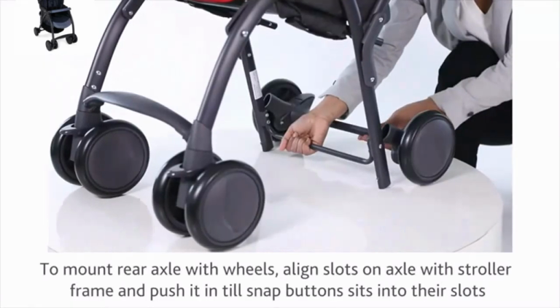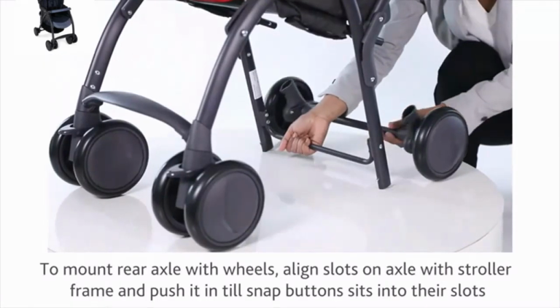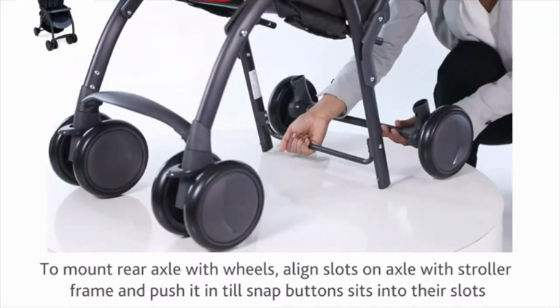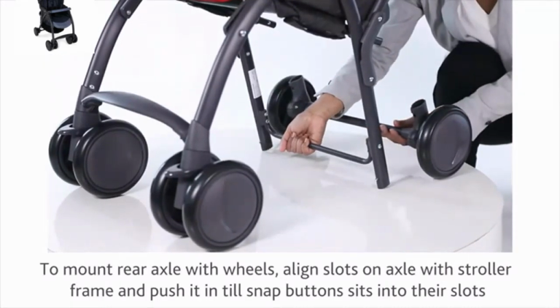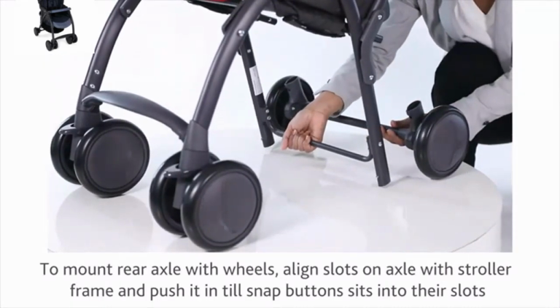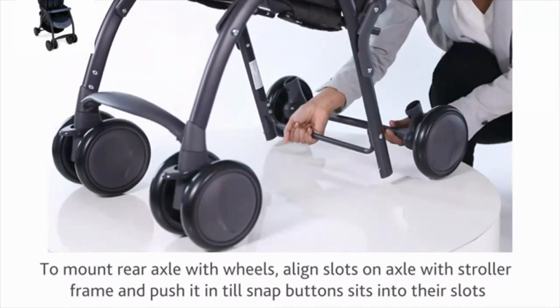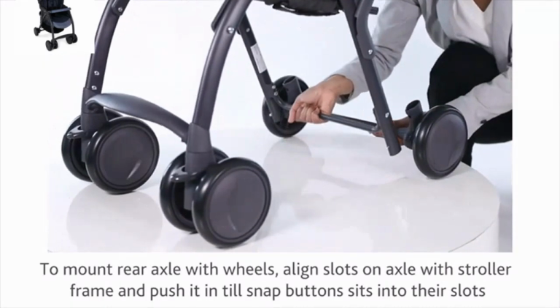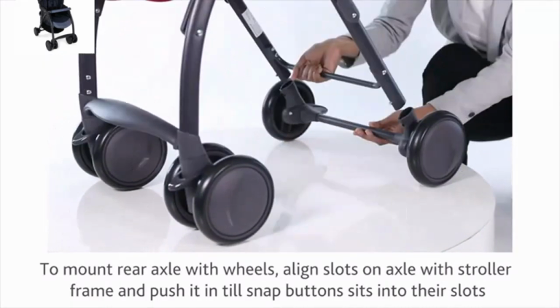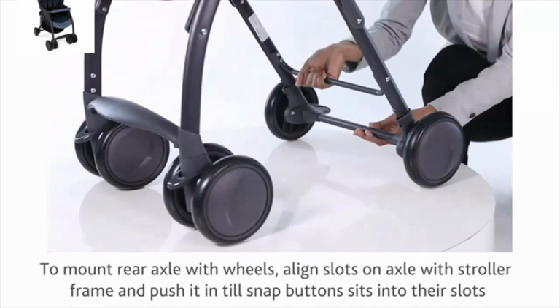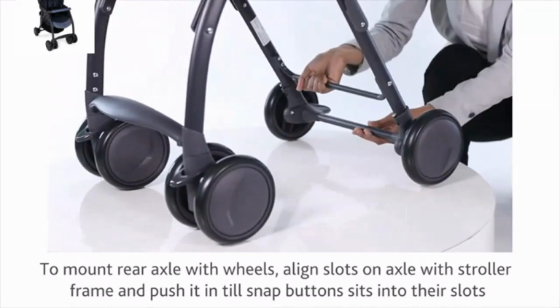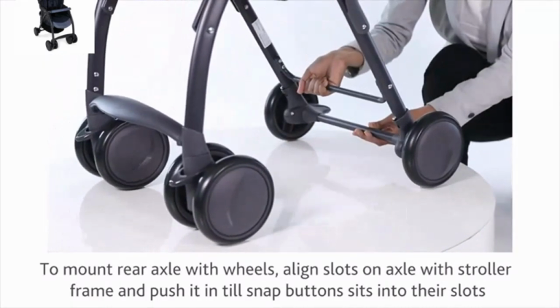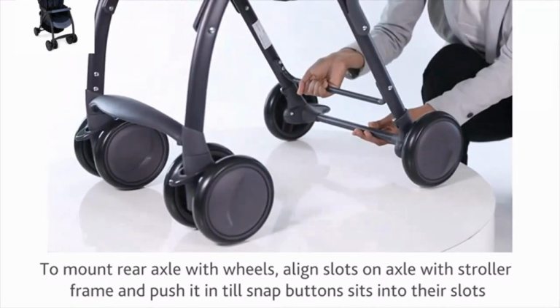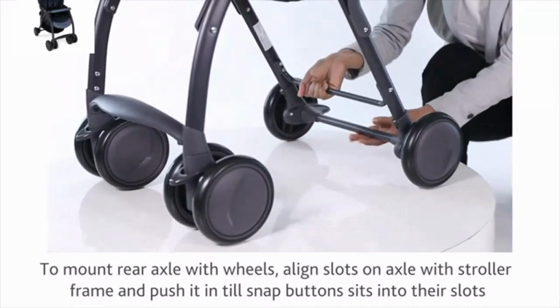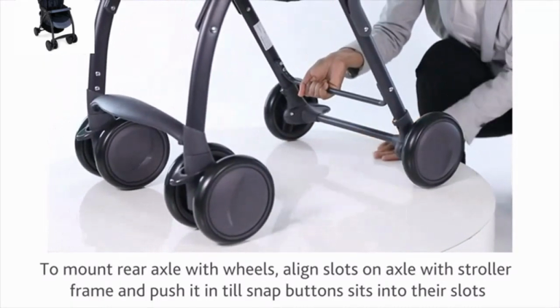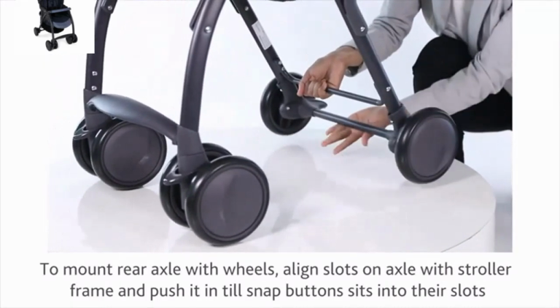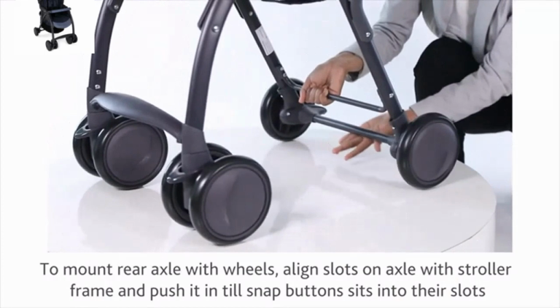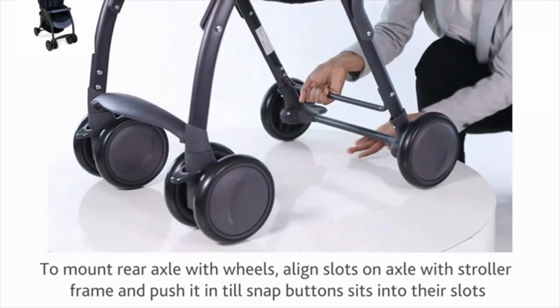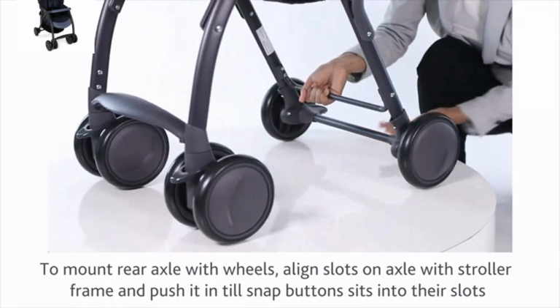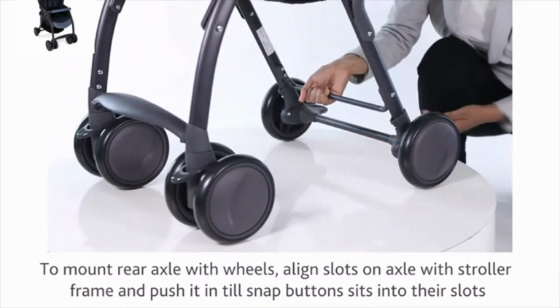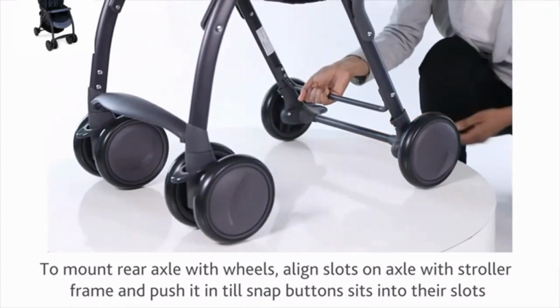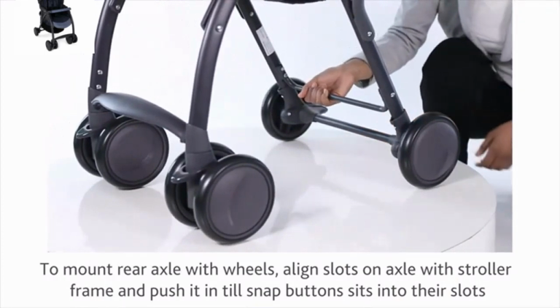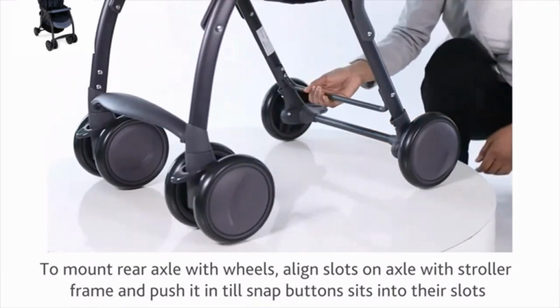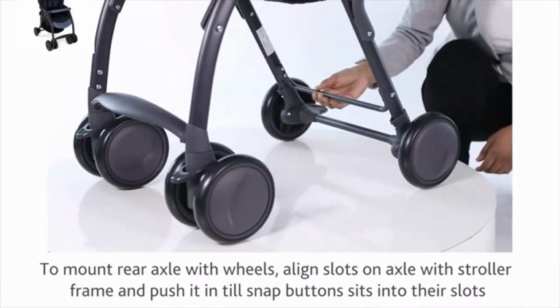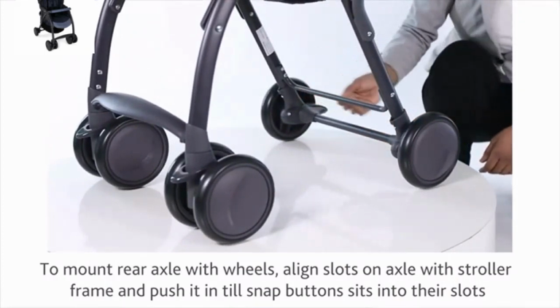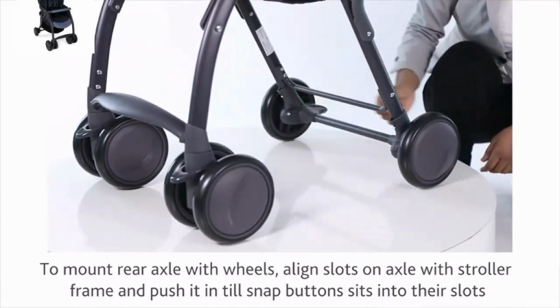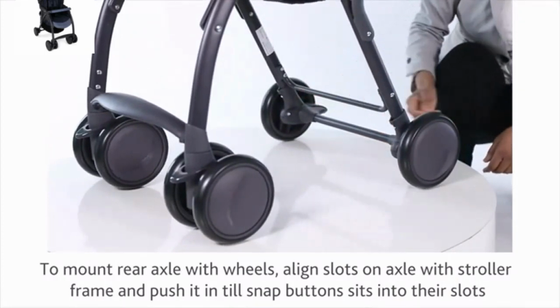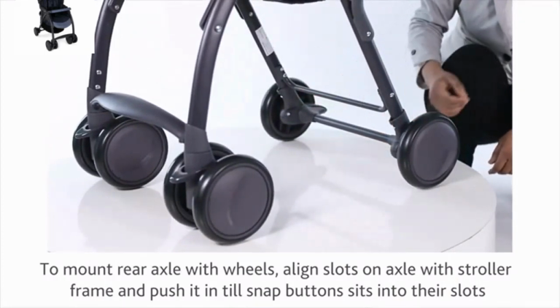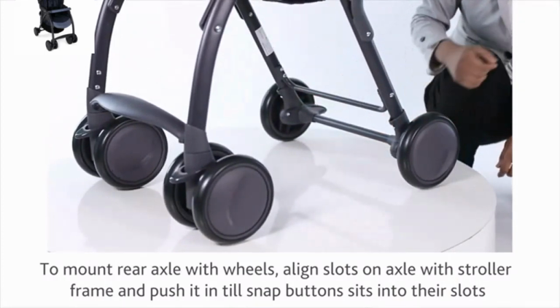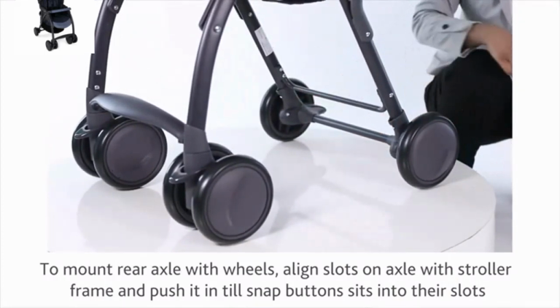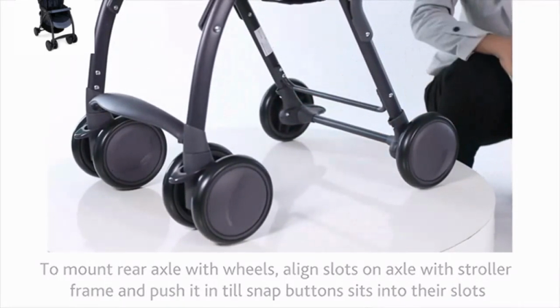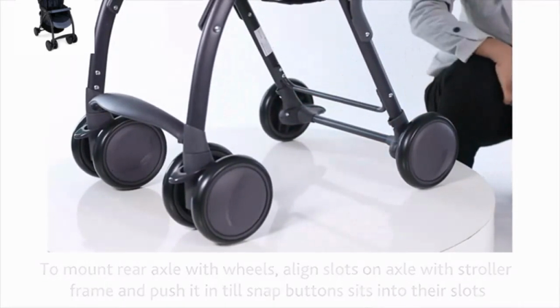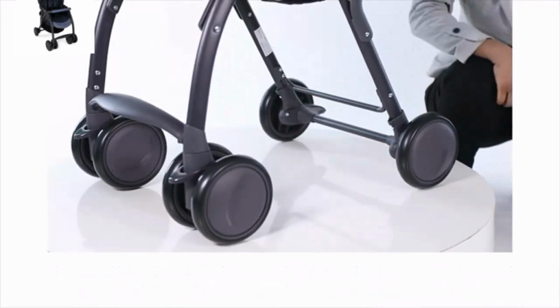To mount the rear axle with wheels, align the slots on the axle with the stroller frame and push it until the snap buttons sit into their slots.